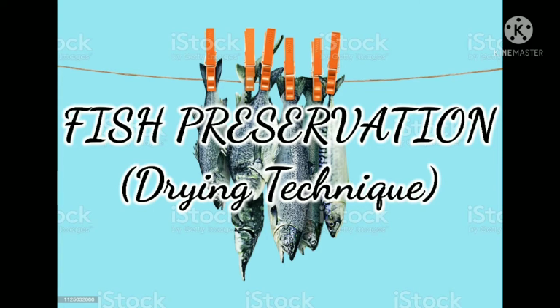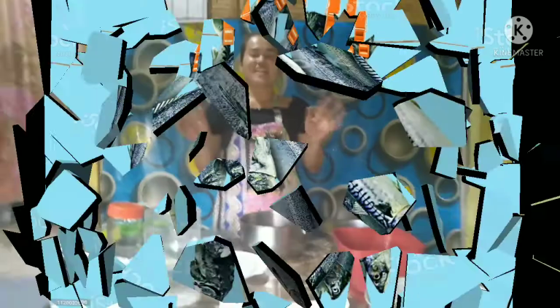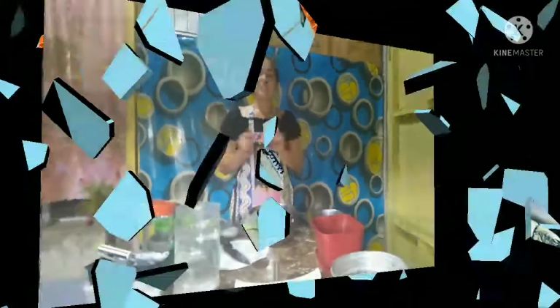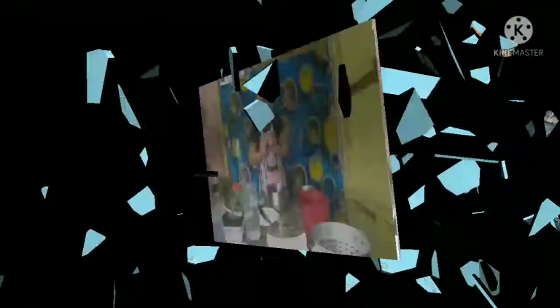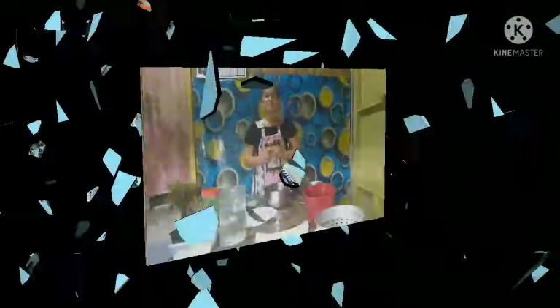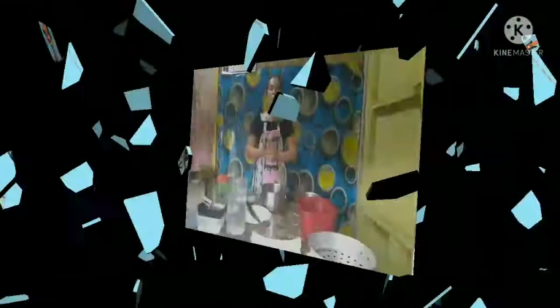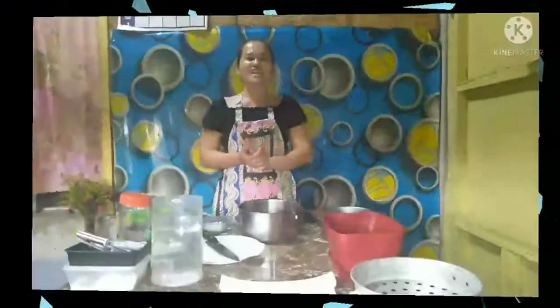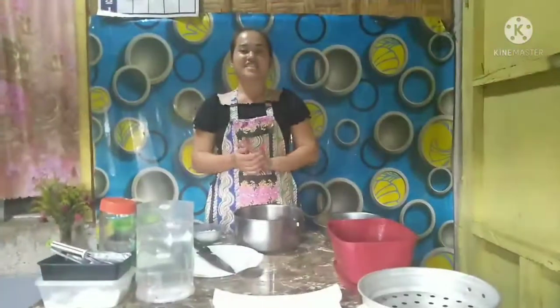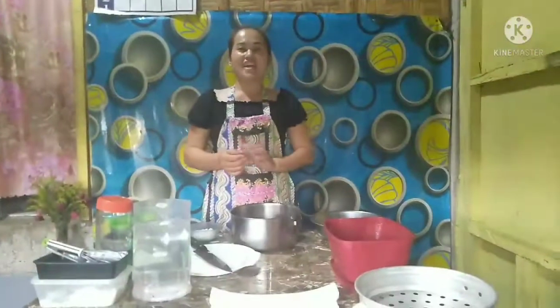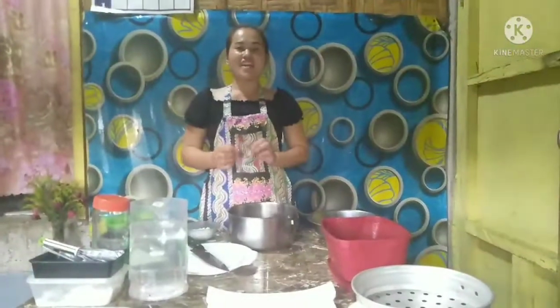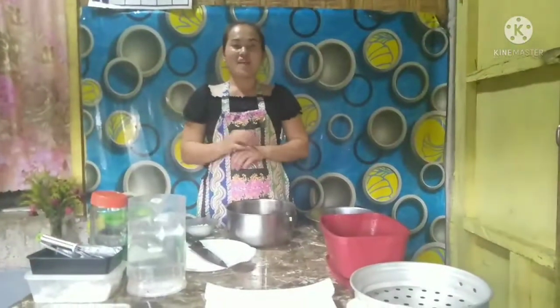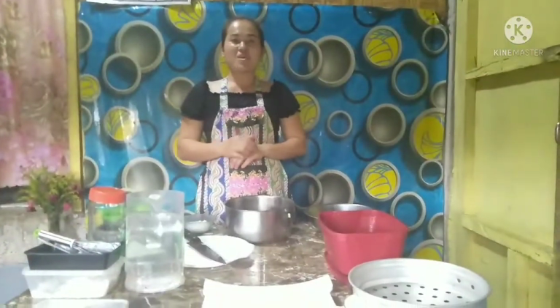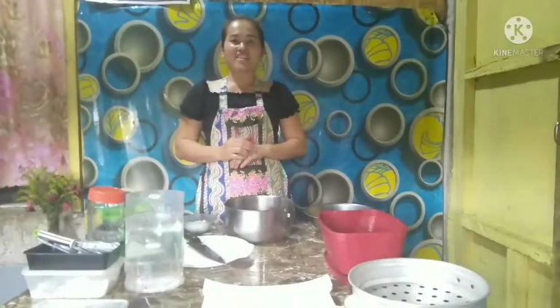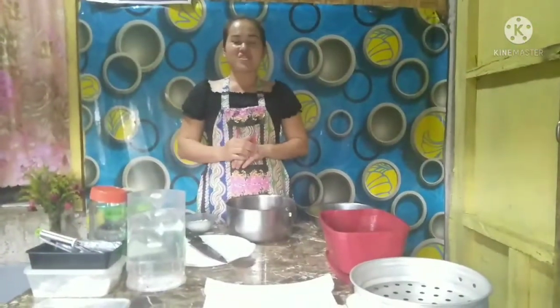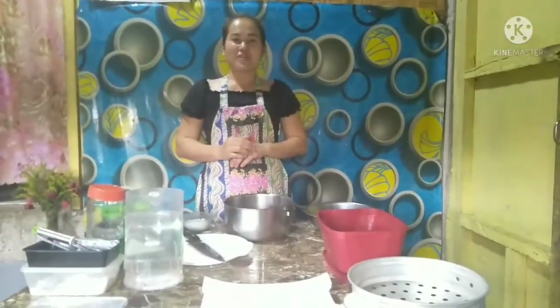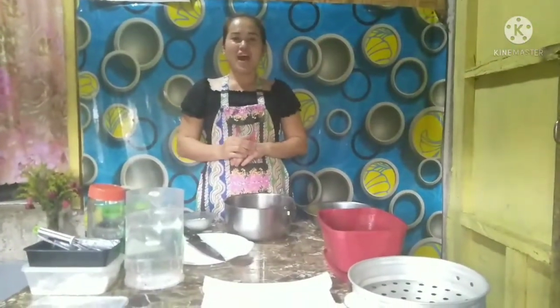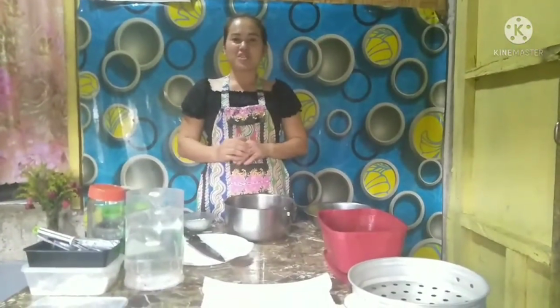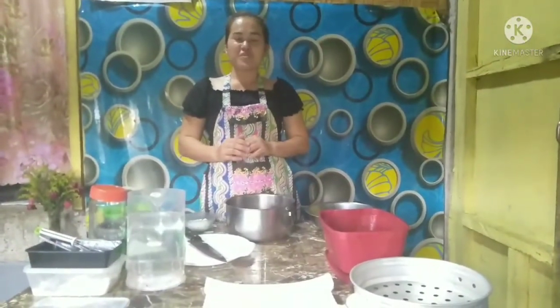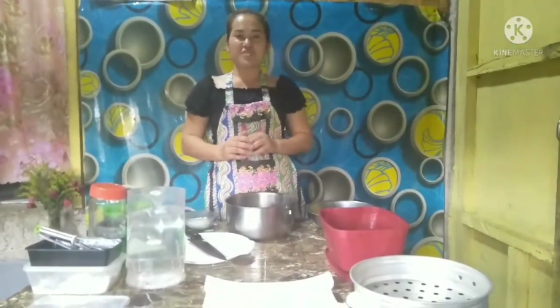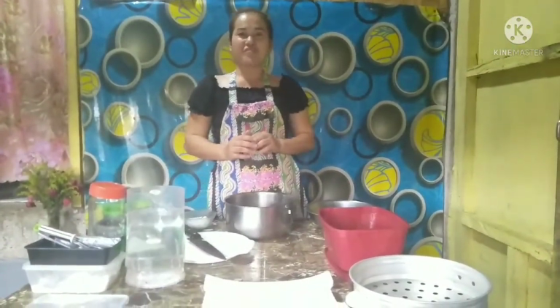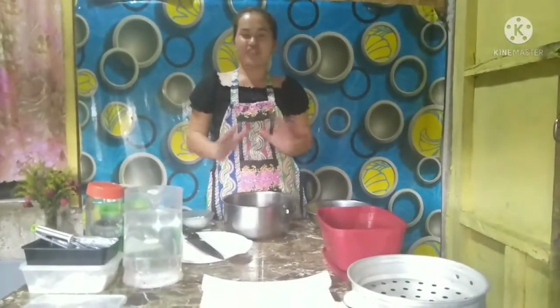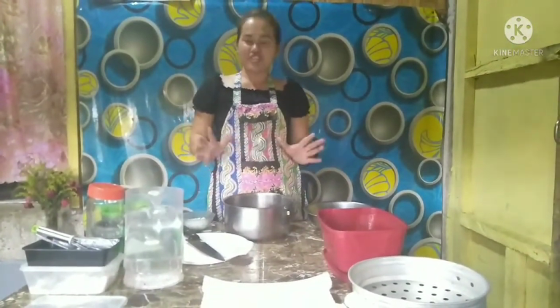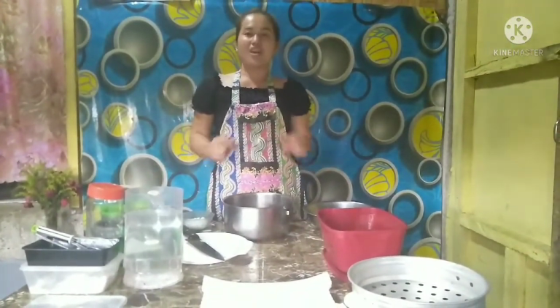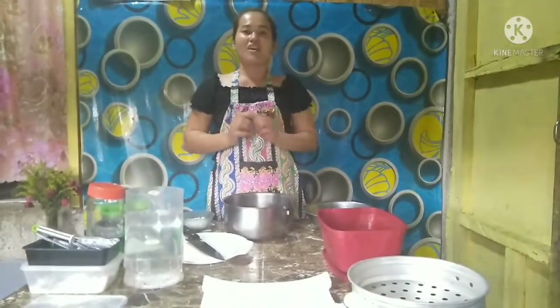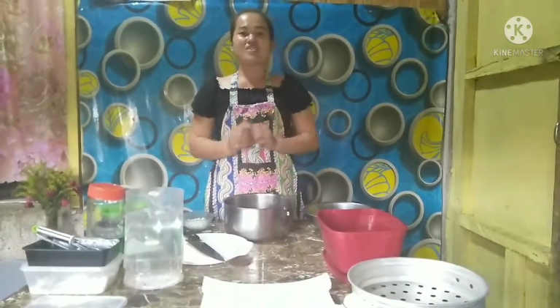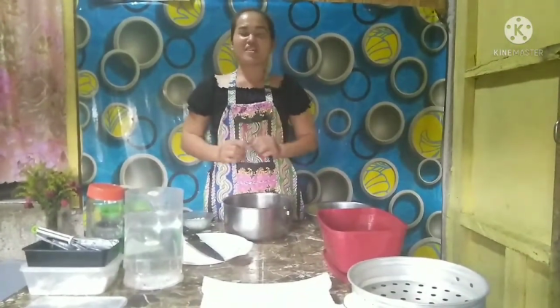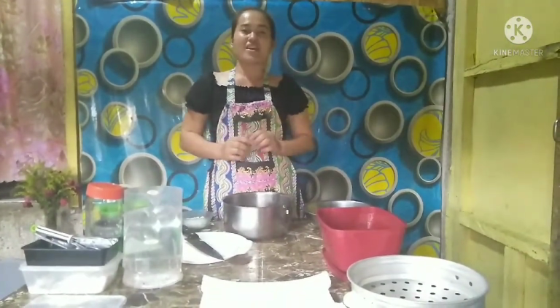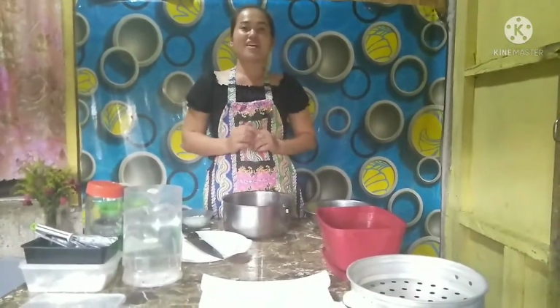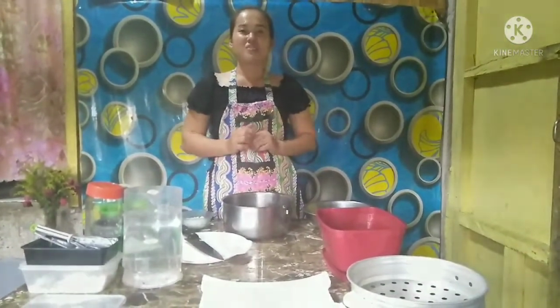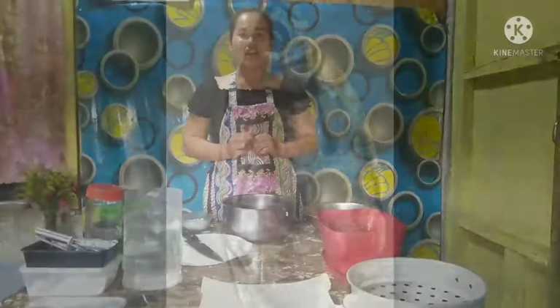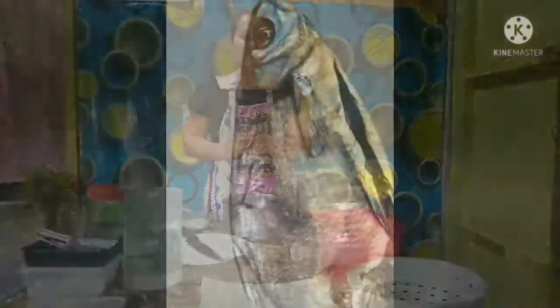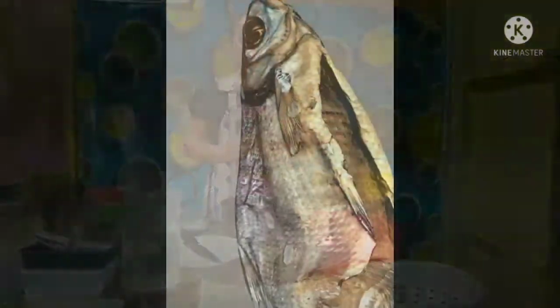Hello everyone, today I'm going to show you how to preserve a fish using the dry fish method.